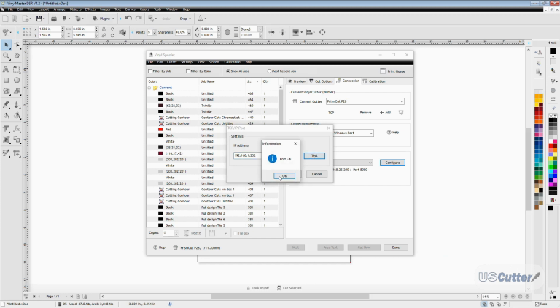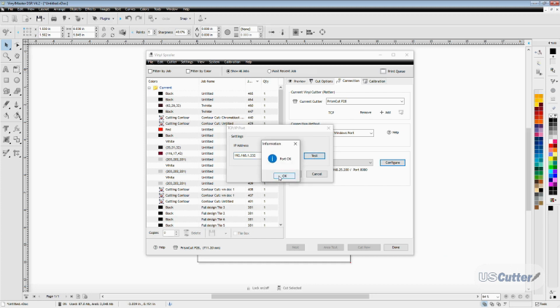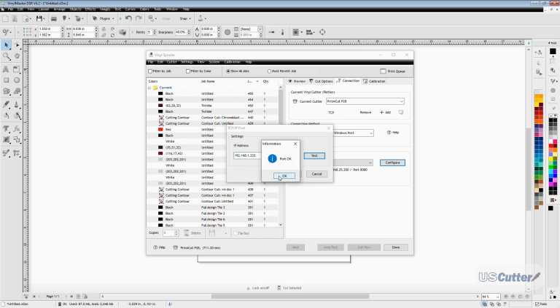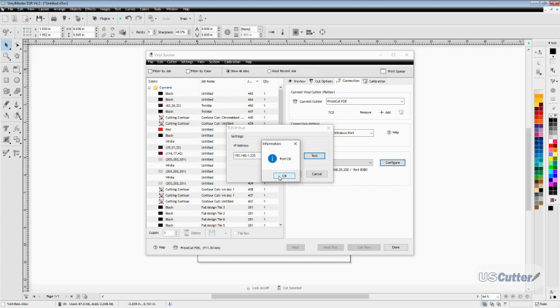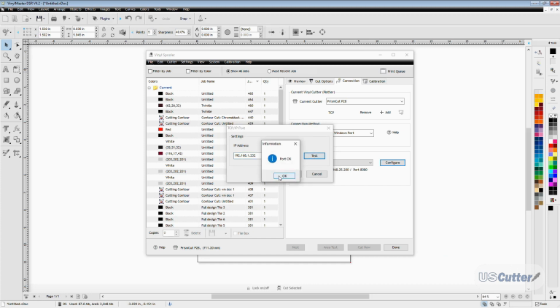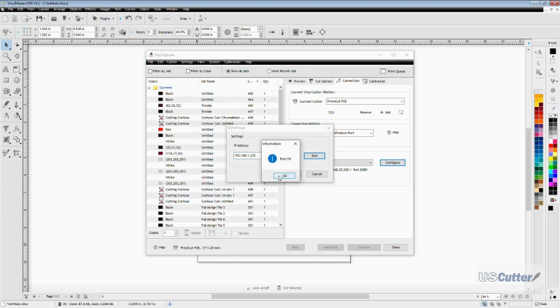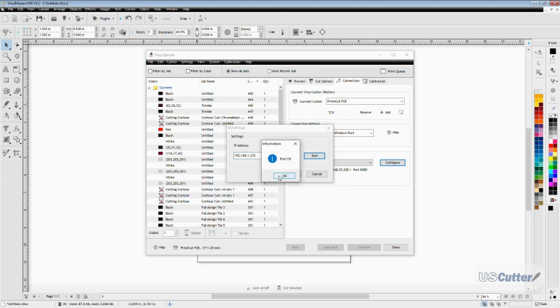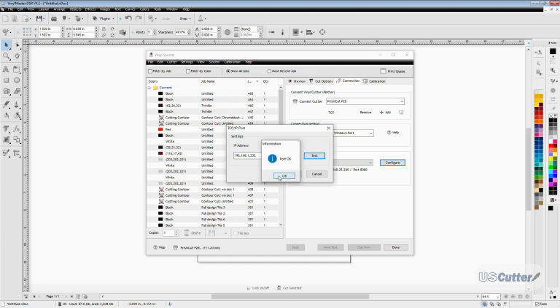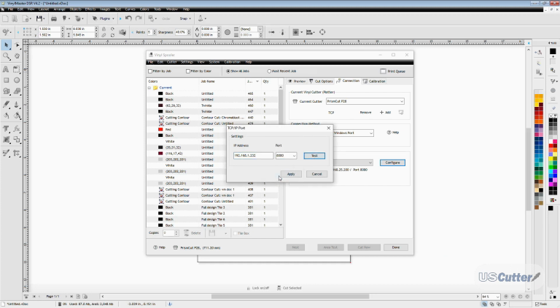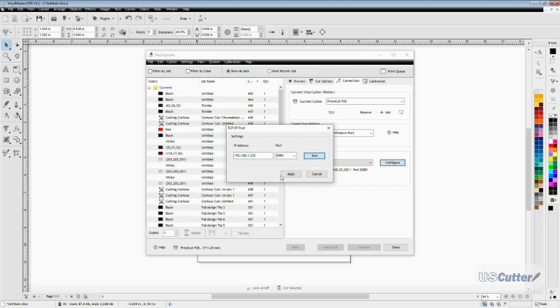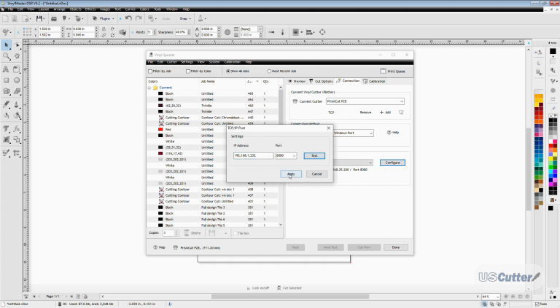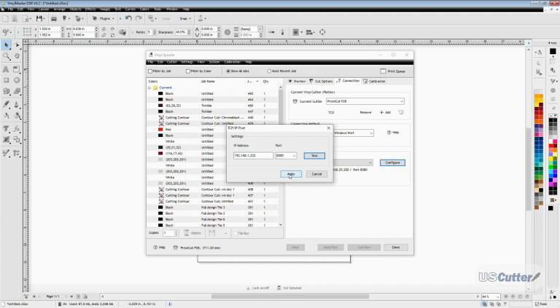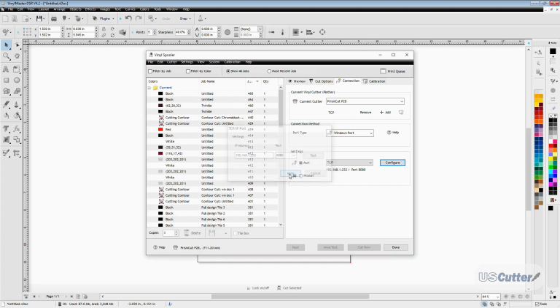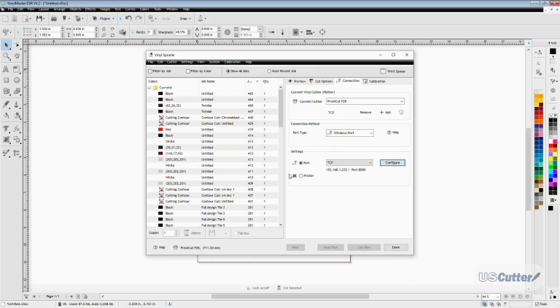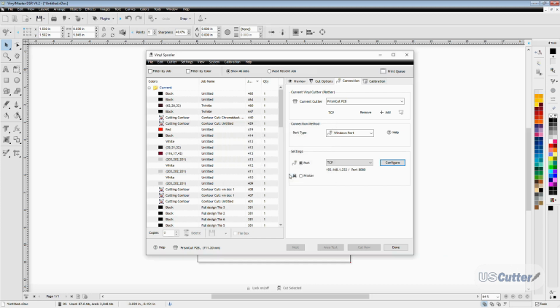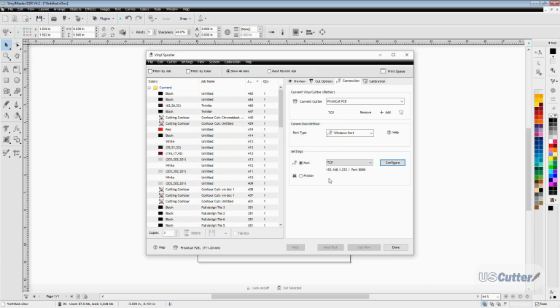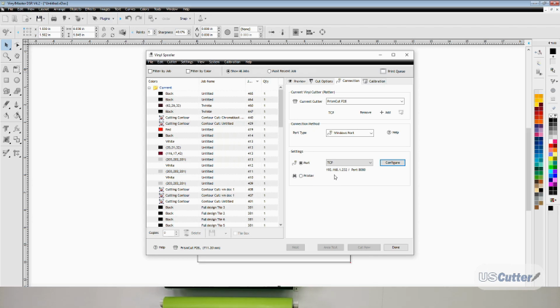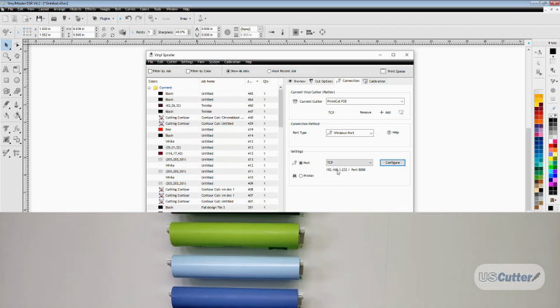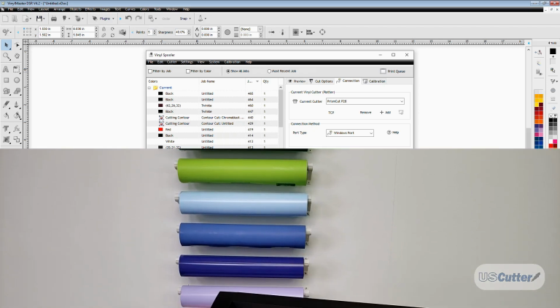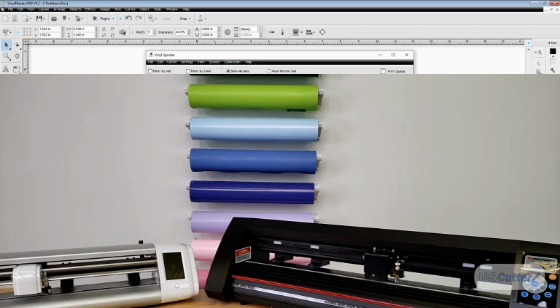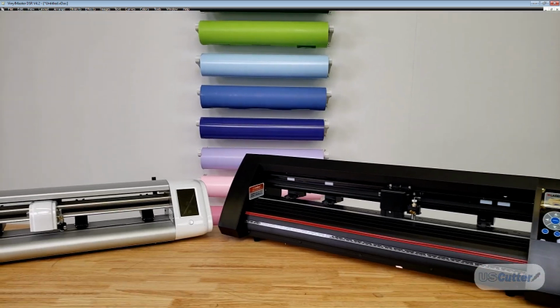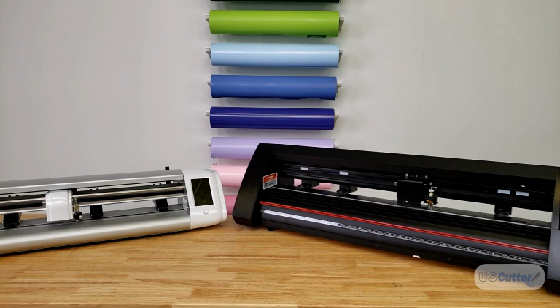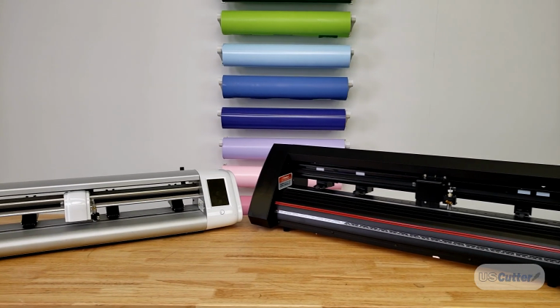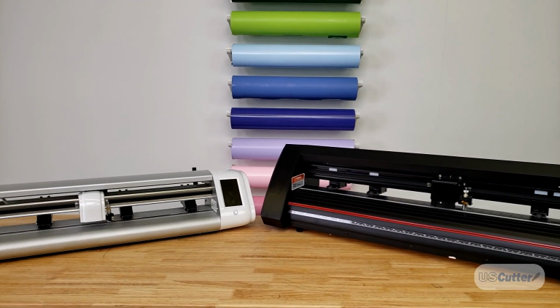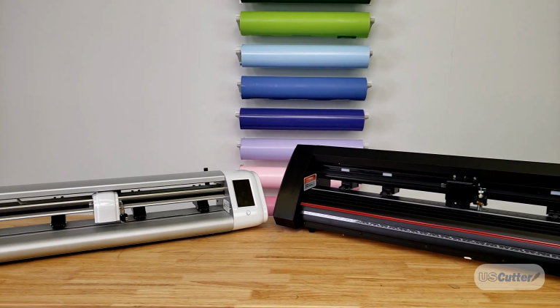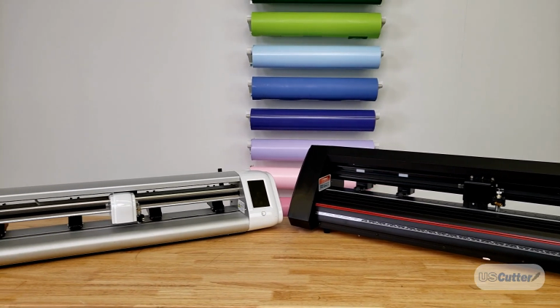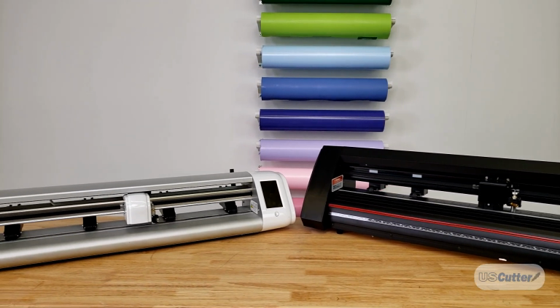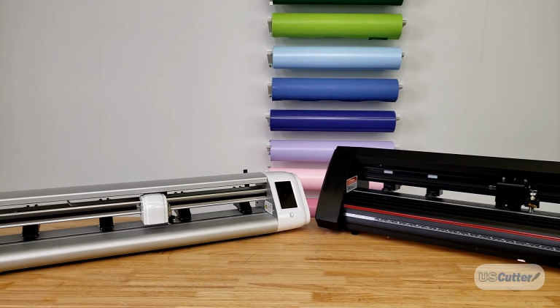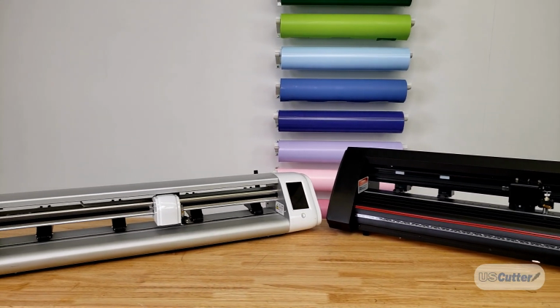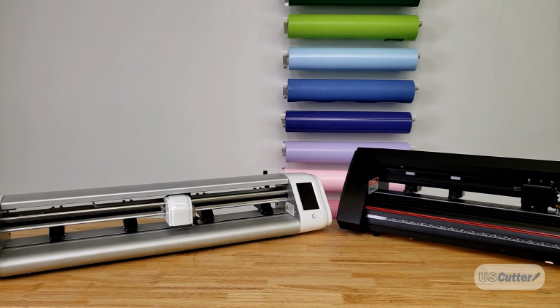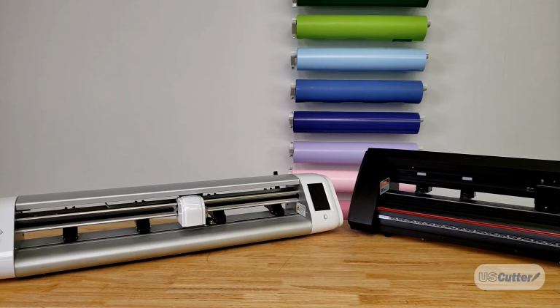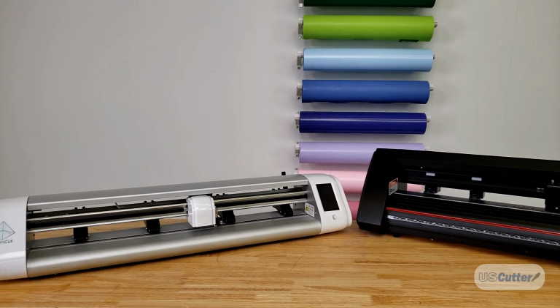And that's going to be it for today's Quick Cut. Make sure you tune in tomorrow for our next one — we're going to be doing this all week. Have yourself a wonderful day.